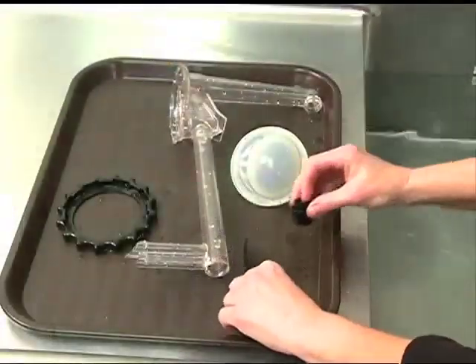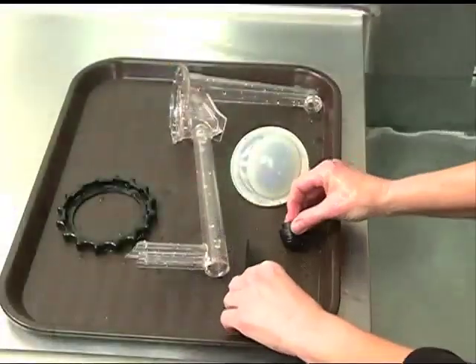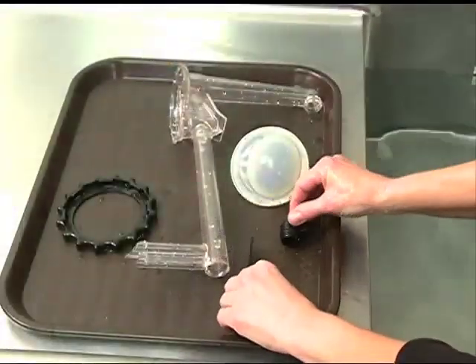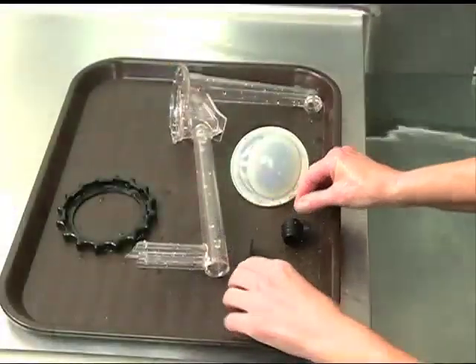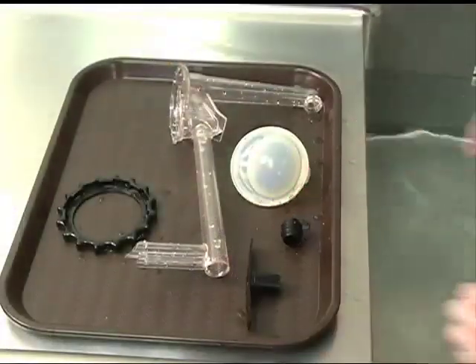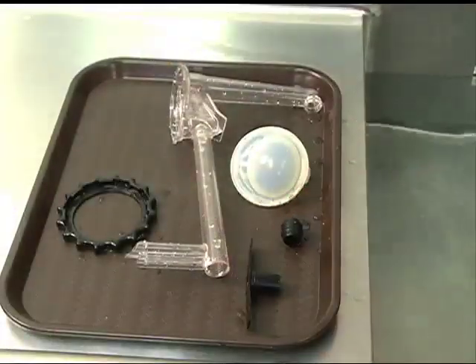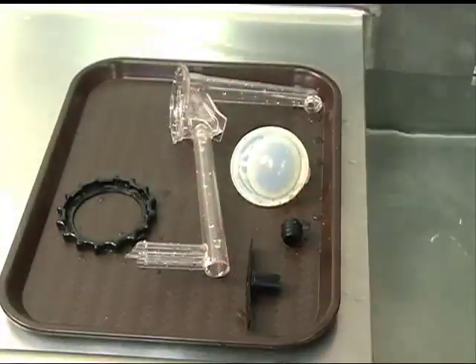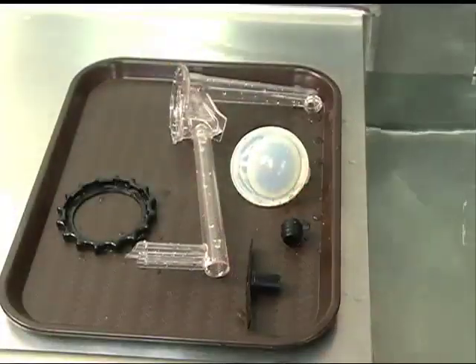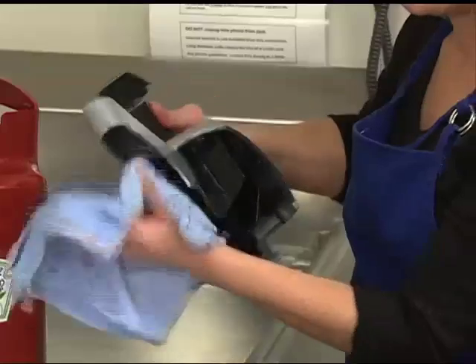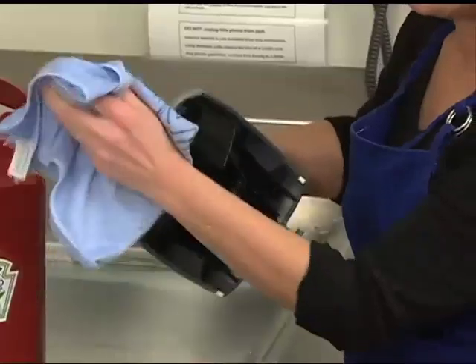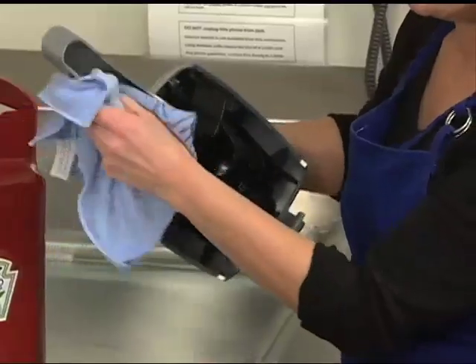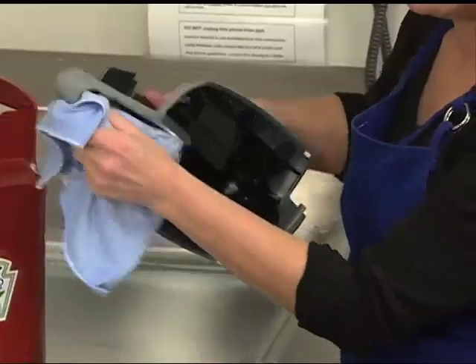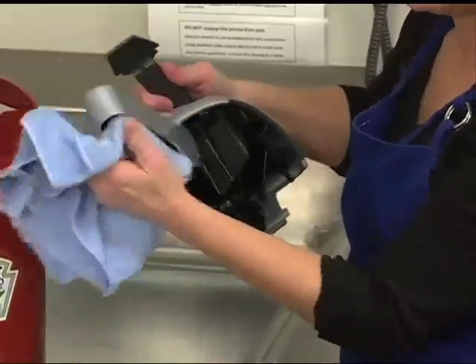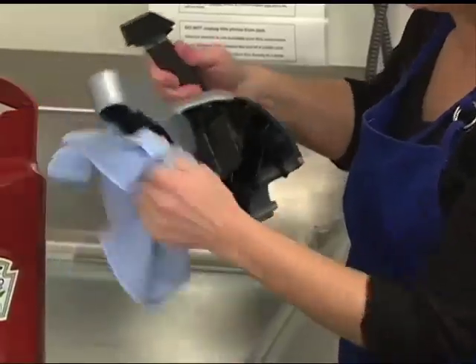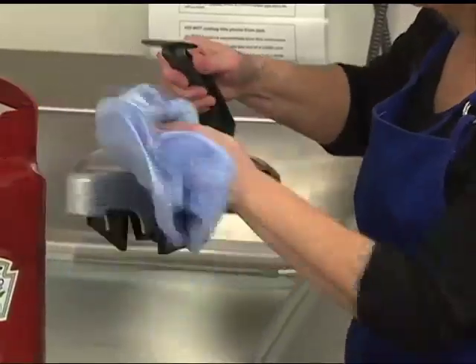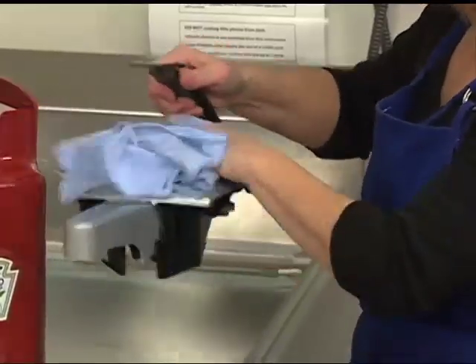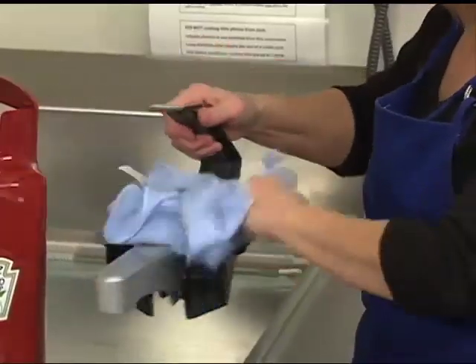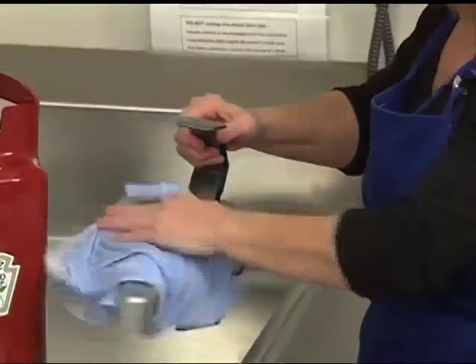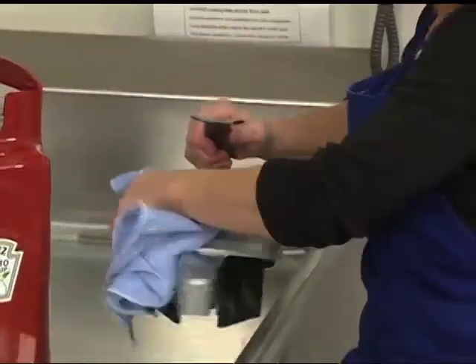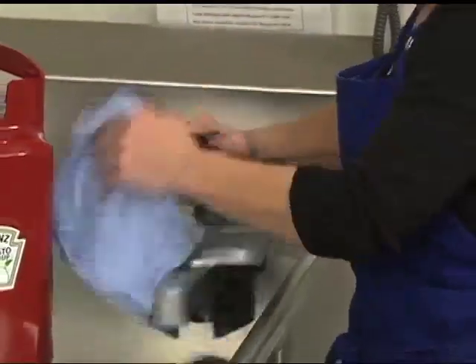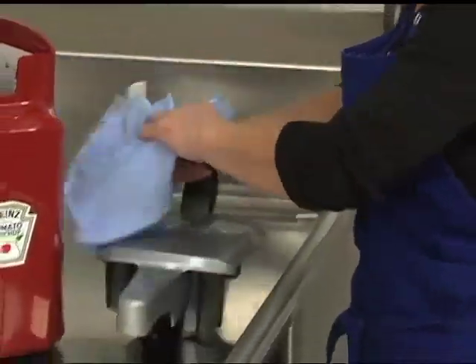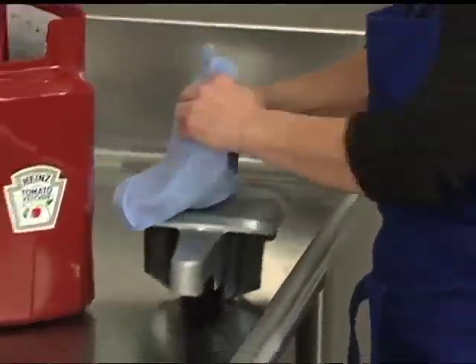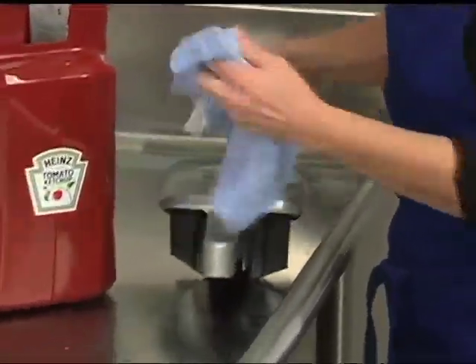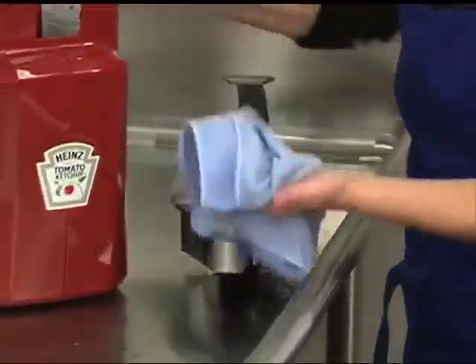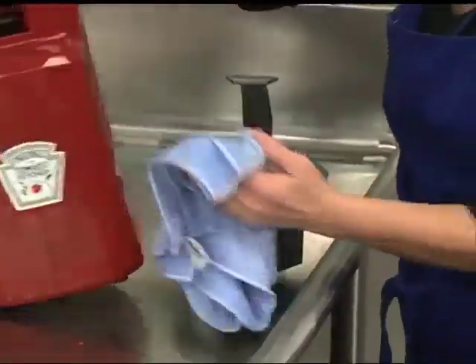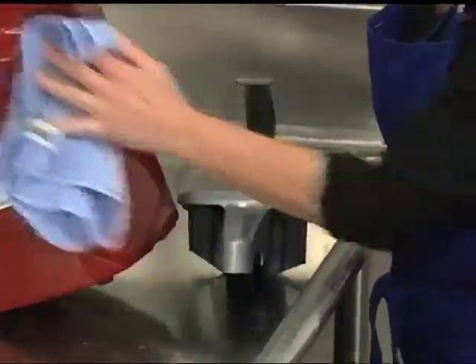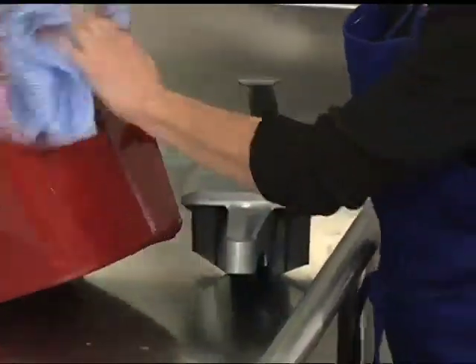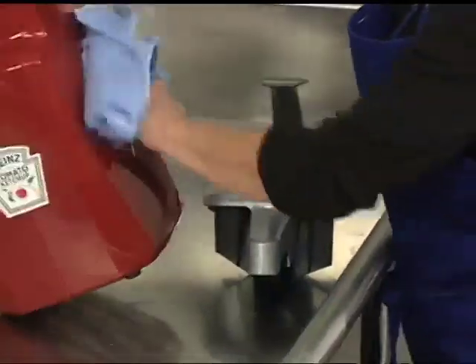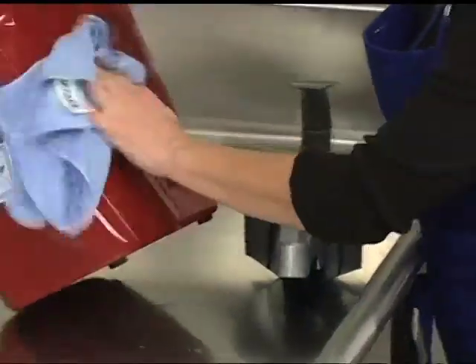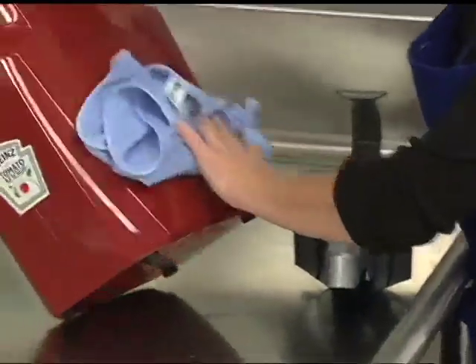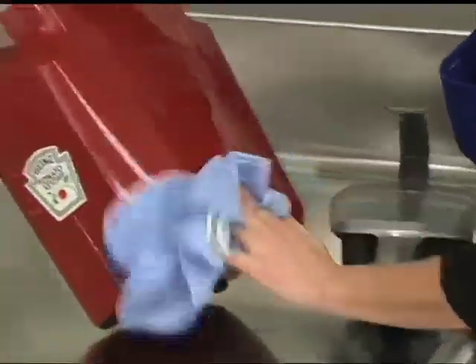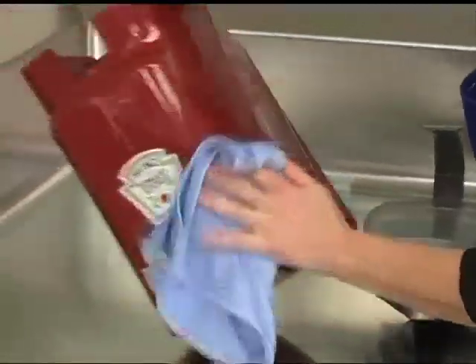Fully rinse all parts with clean water after washing and sanitize according to local sanitation requirements. Allow the parts to air dry. To clean the exterior of the unit and the lid, simply wipe with a clean damp cloth.